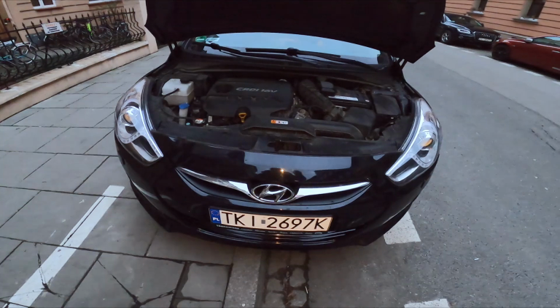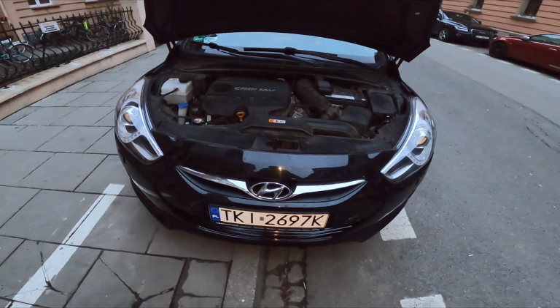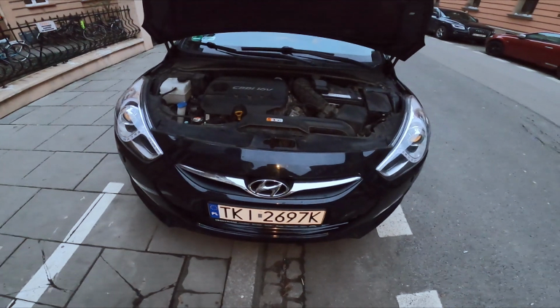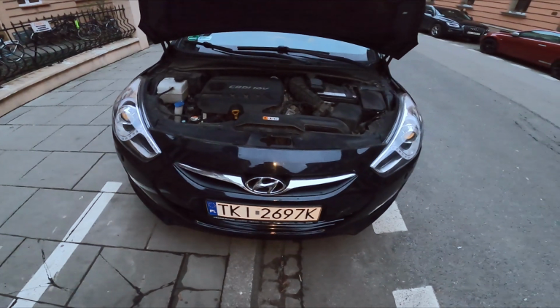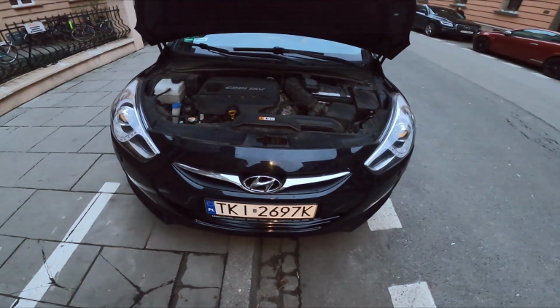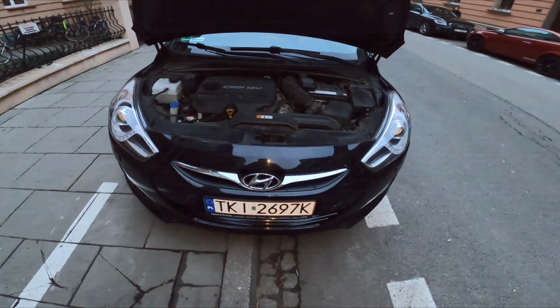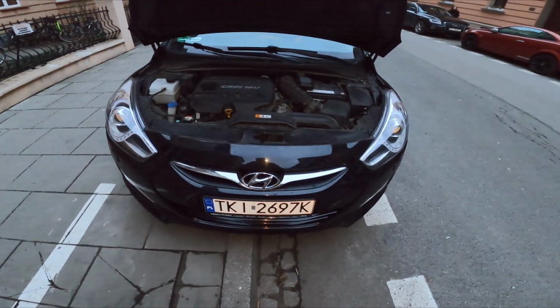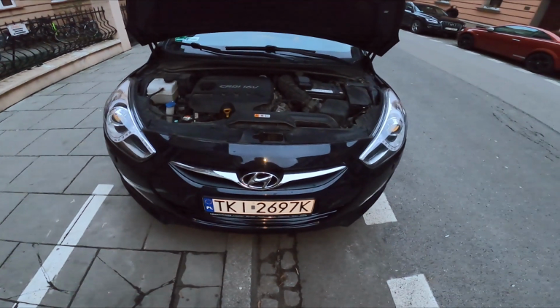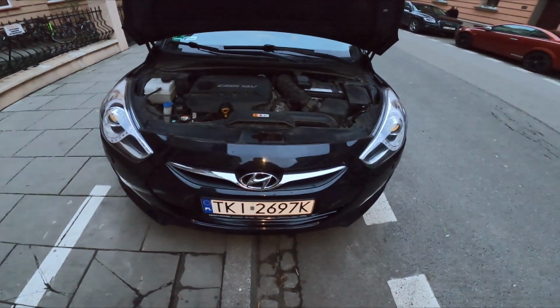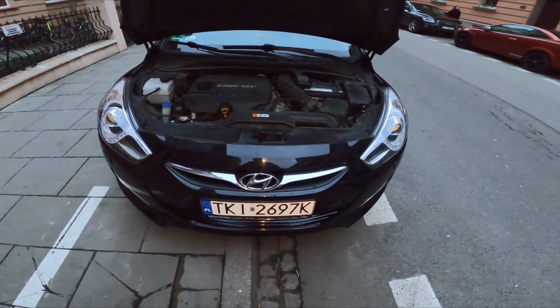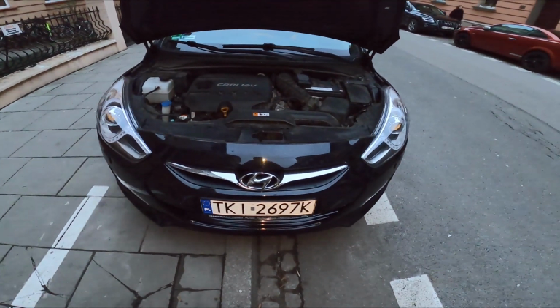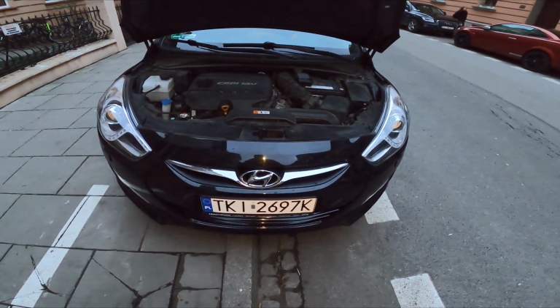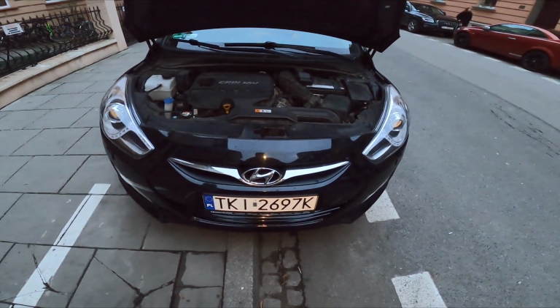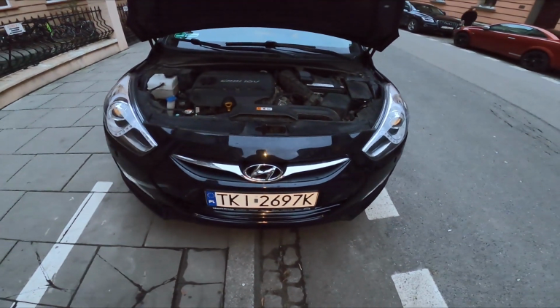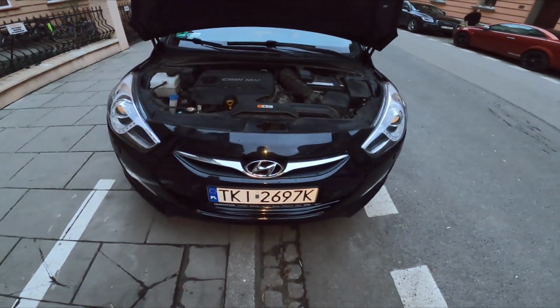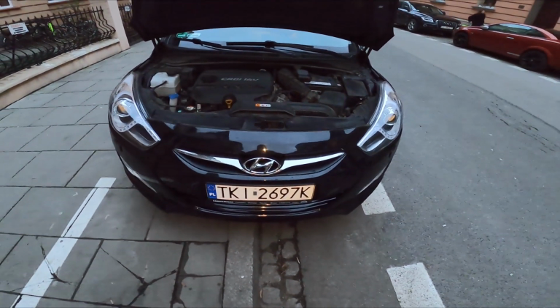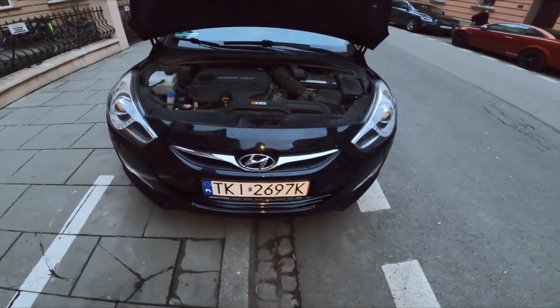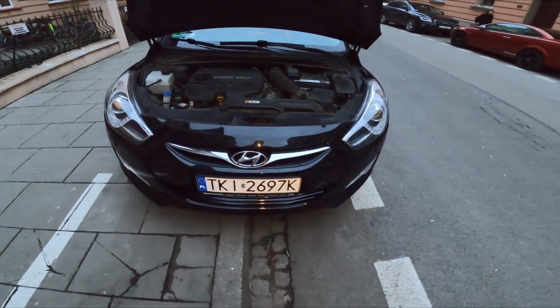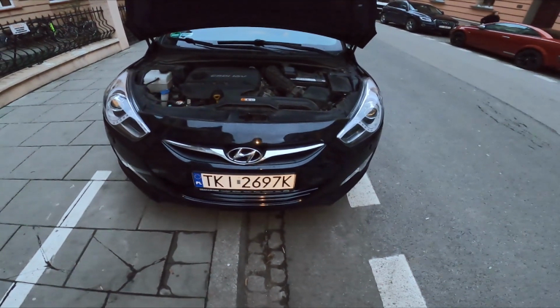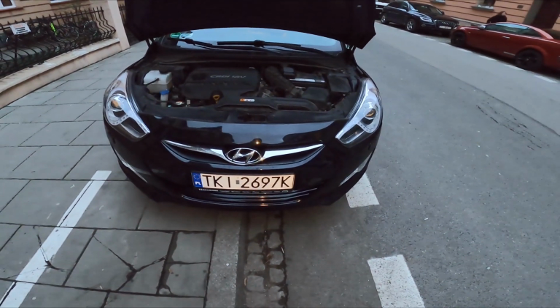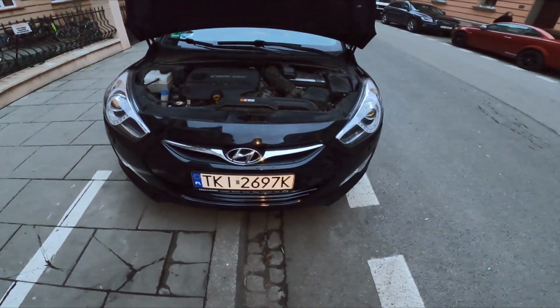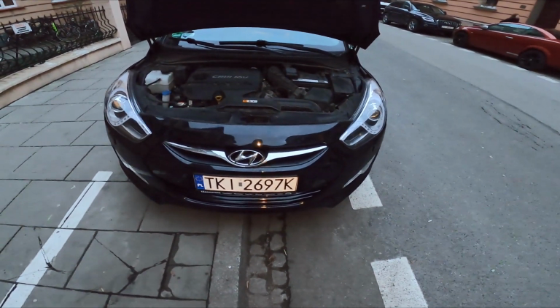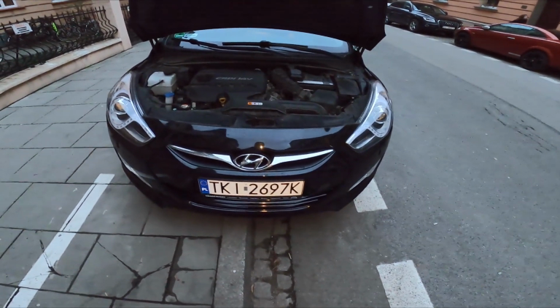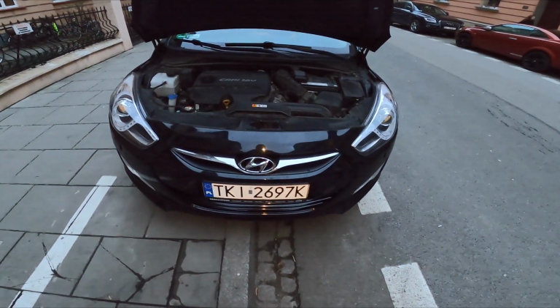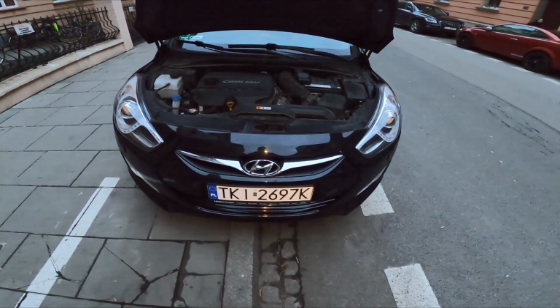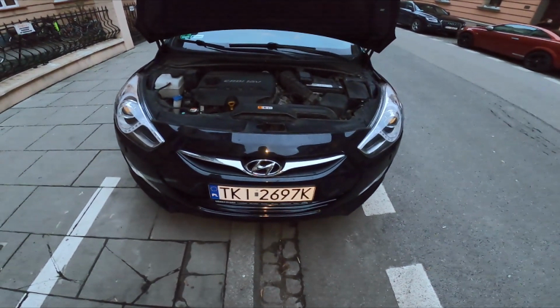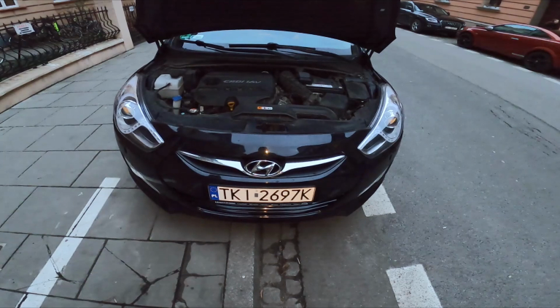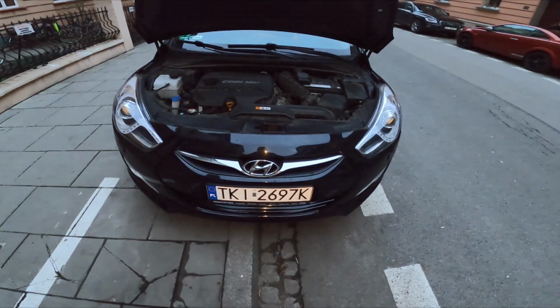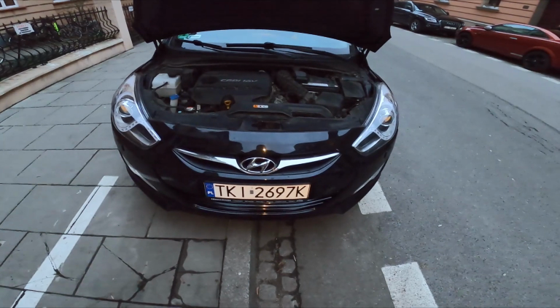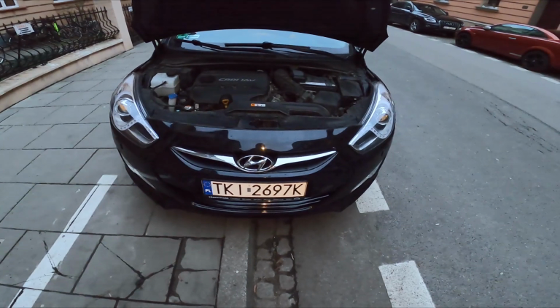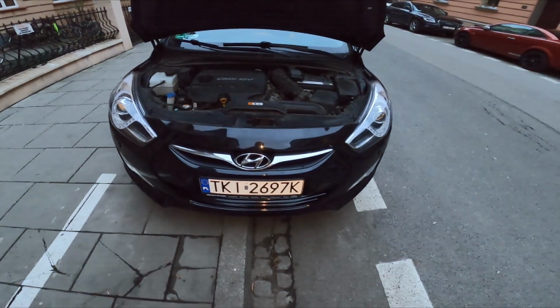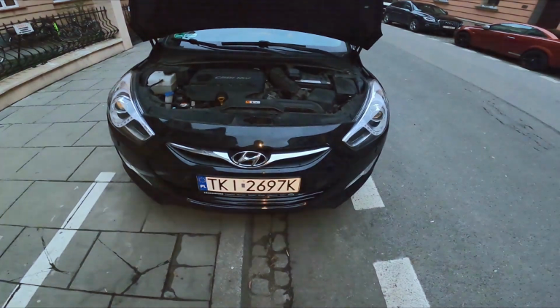Hello, in front of me I've got Hyundai i40. In this video I'll show you where is the fuse box under the hood.